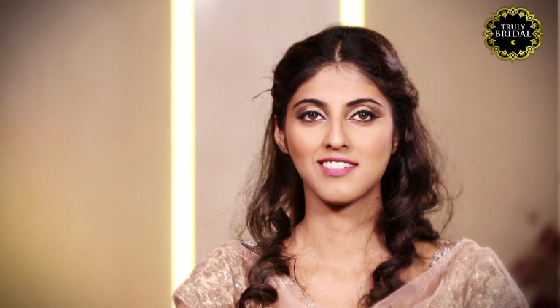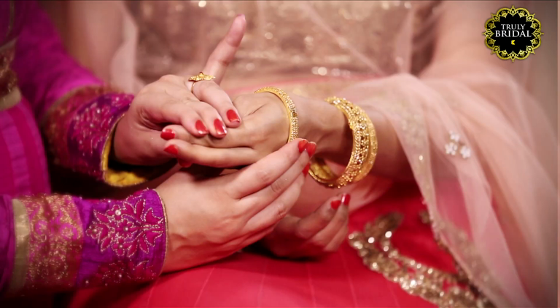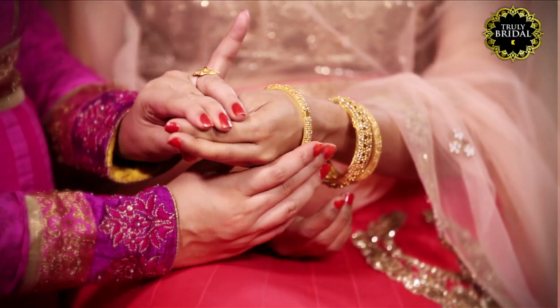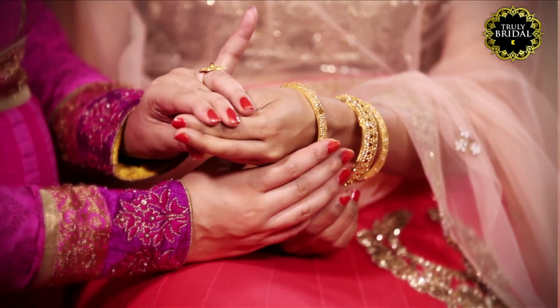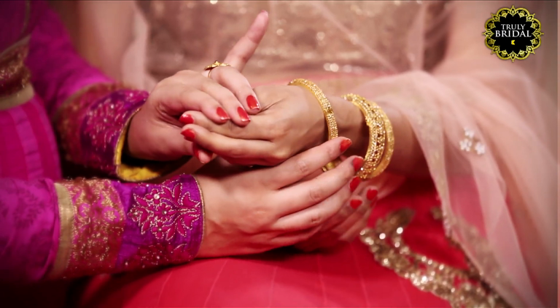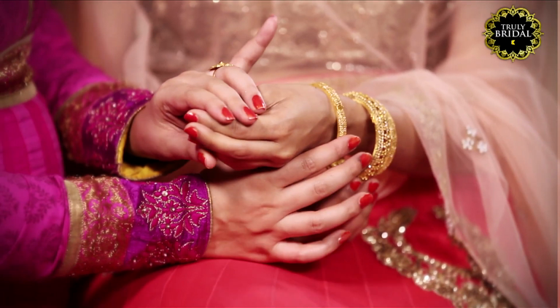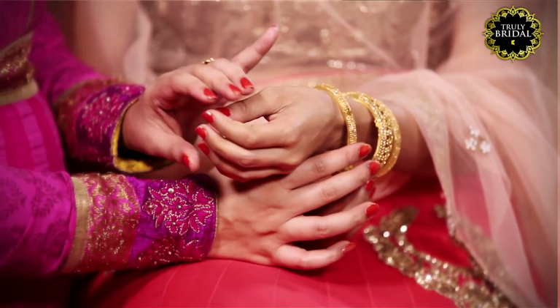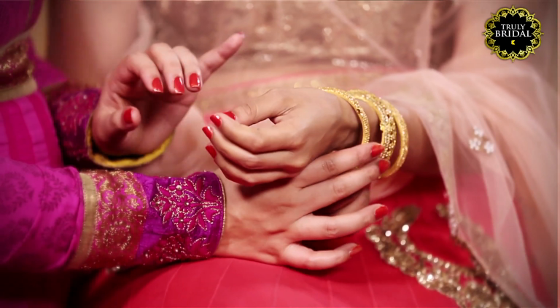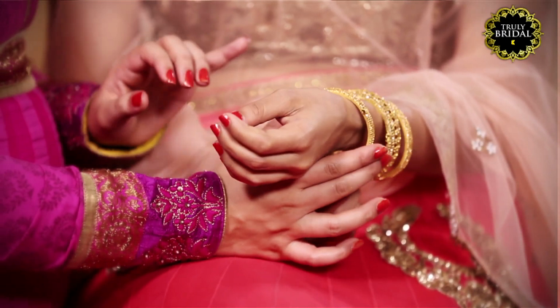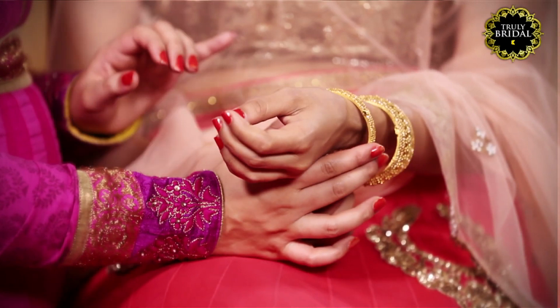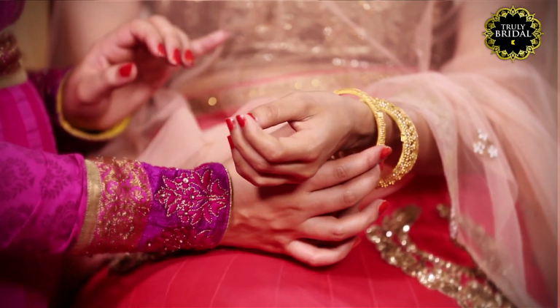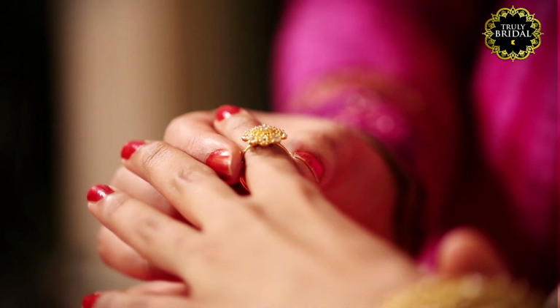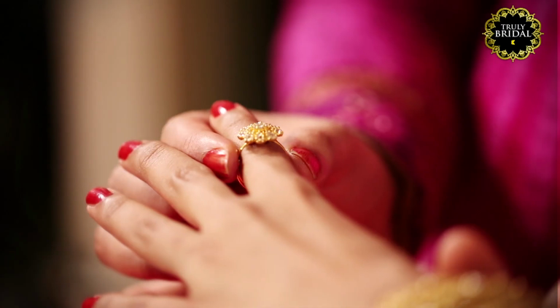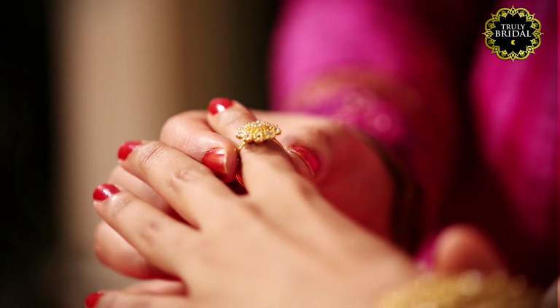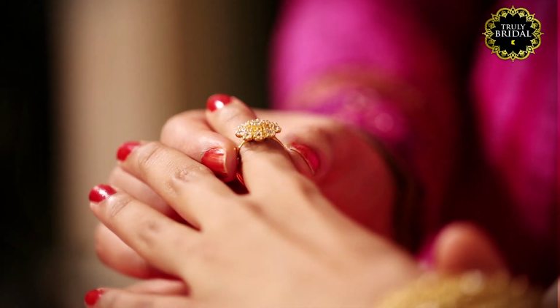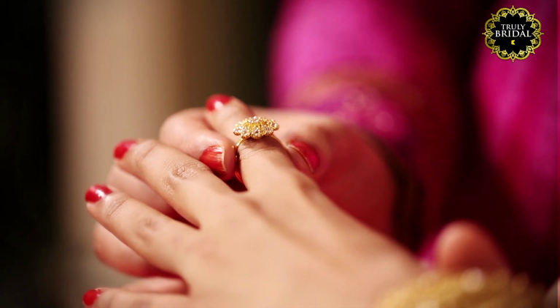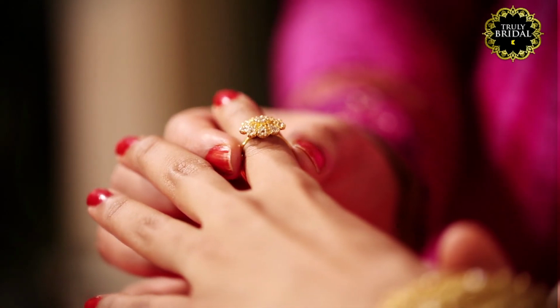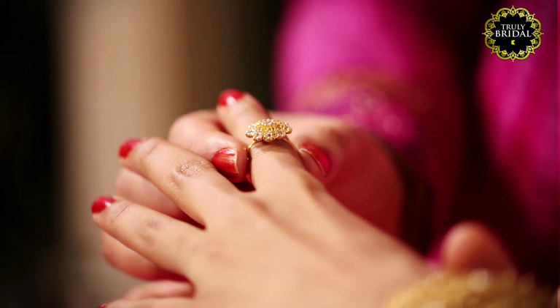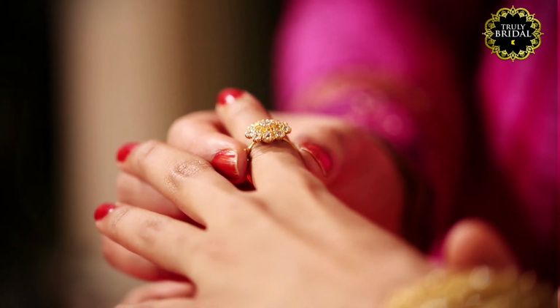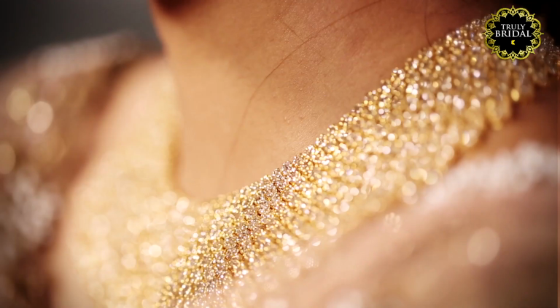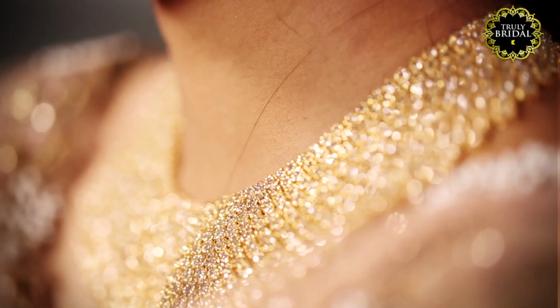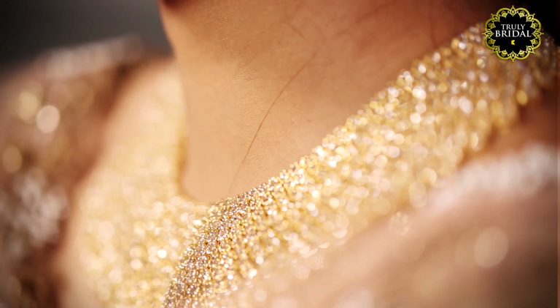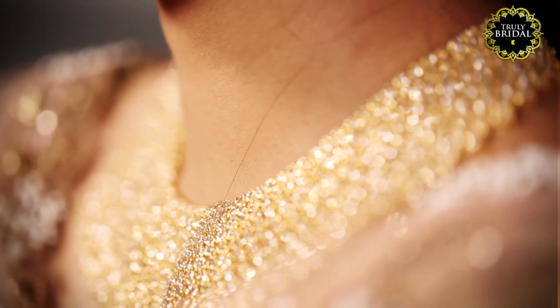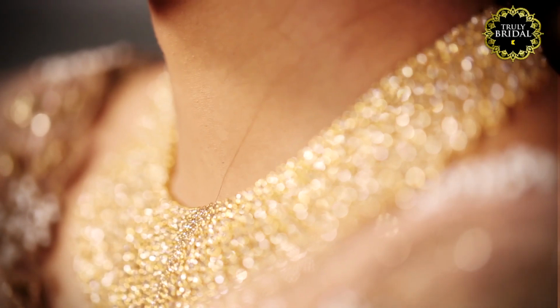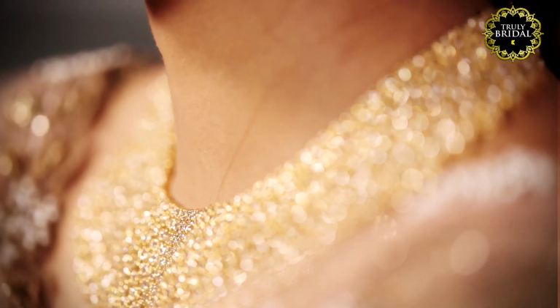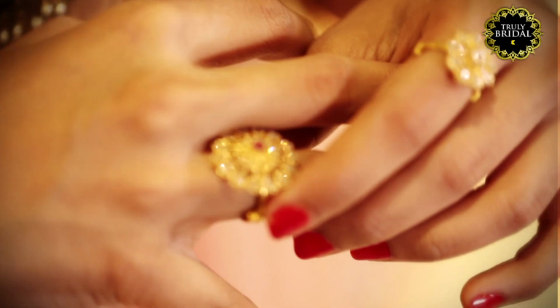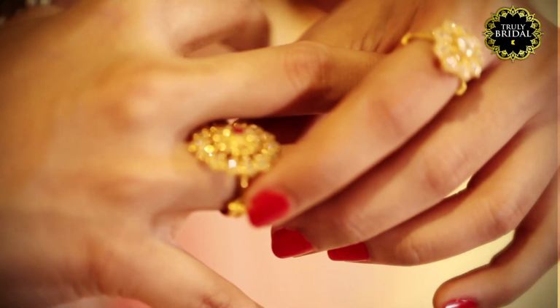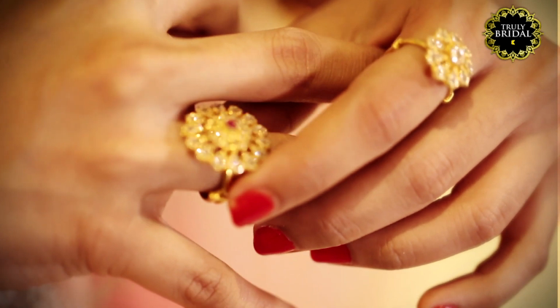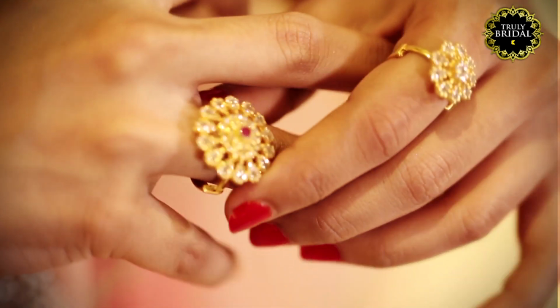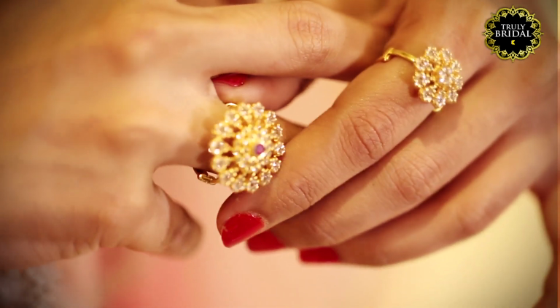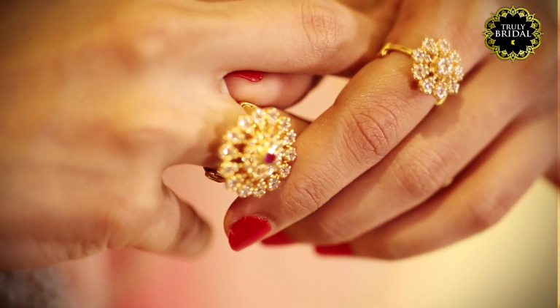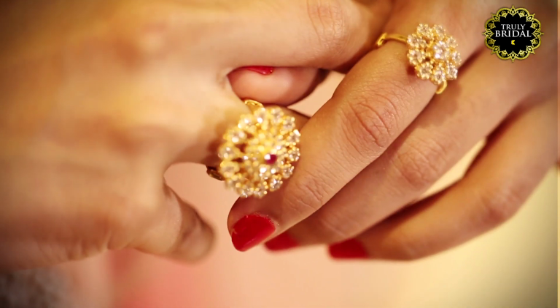No bridal look is complete without jewelry. So pair this look with matching jewelry to dazzle at your wedding.